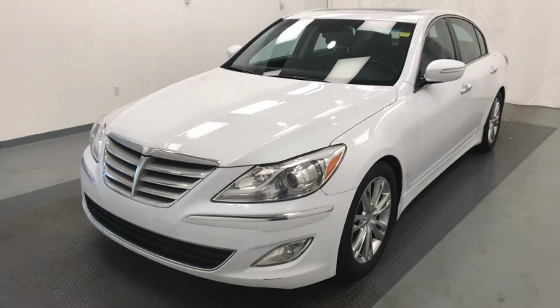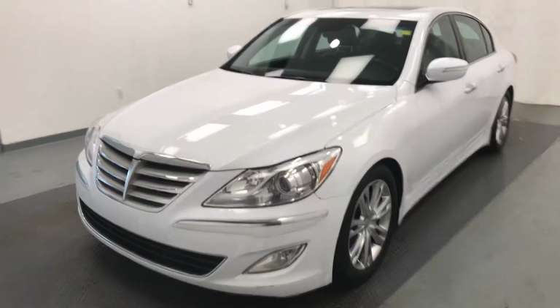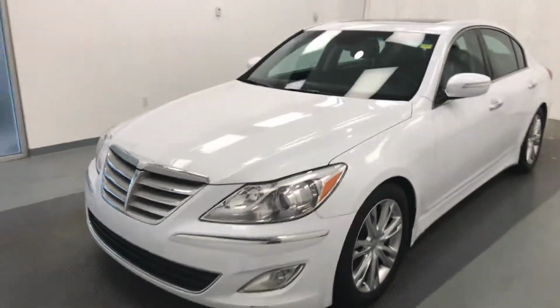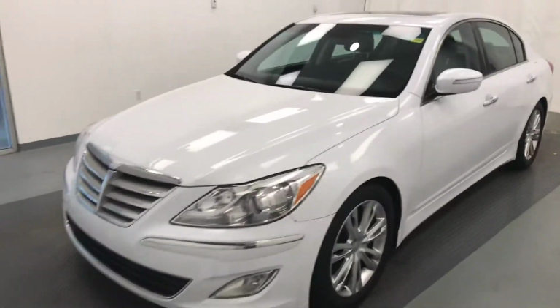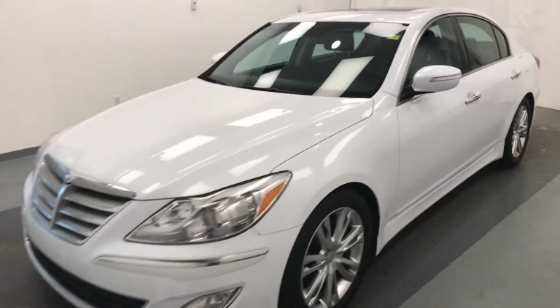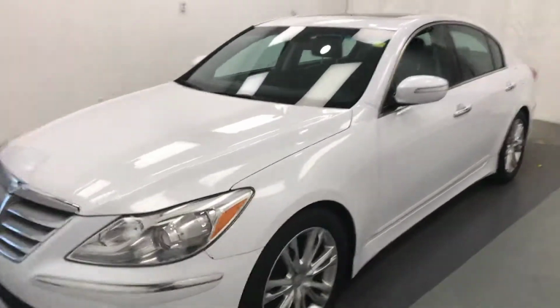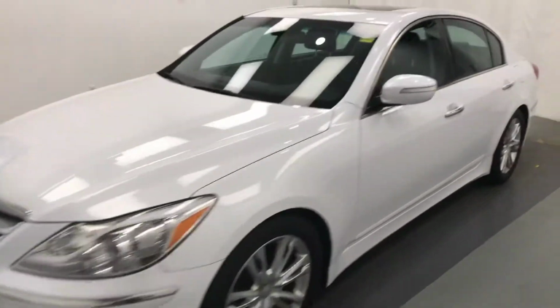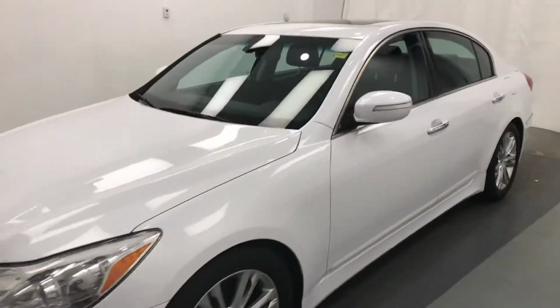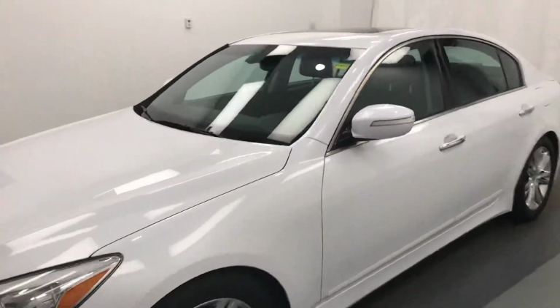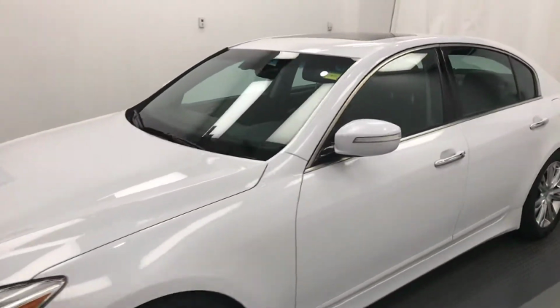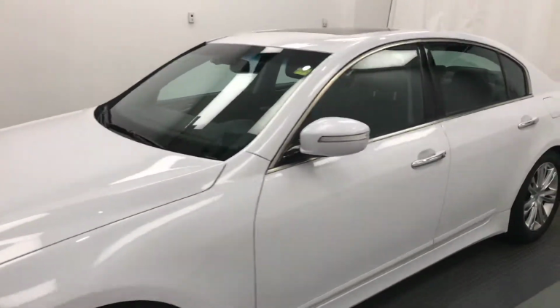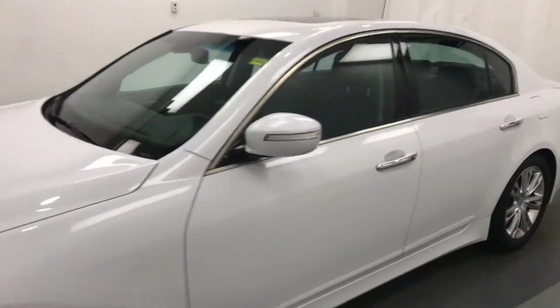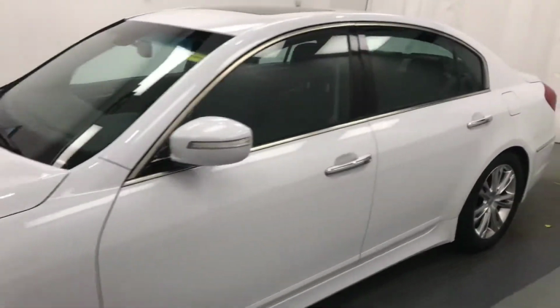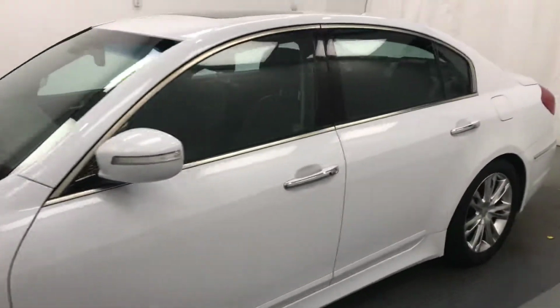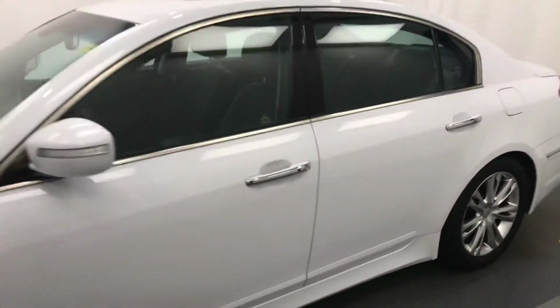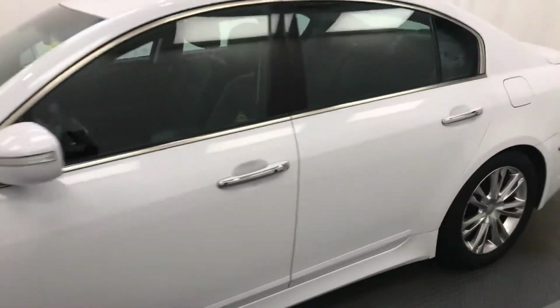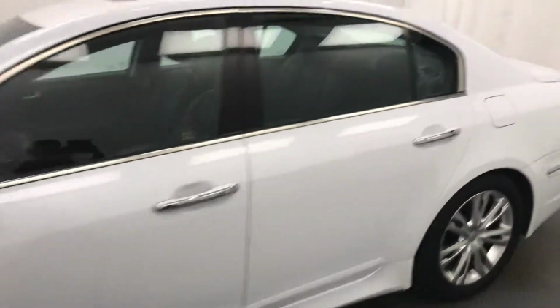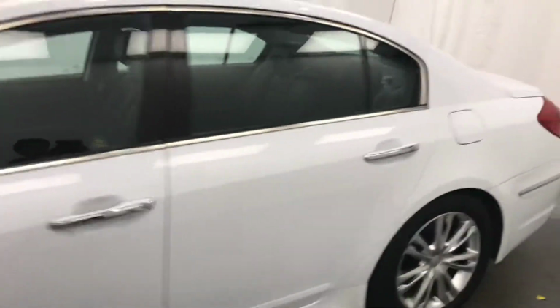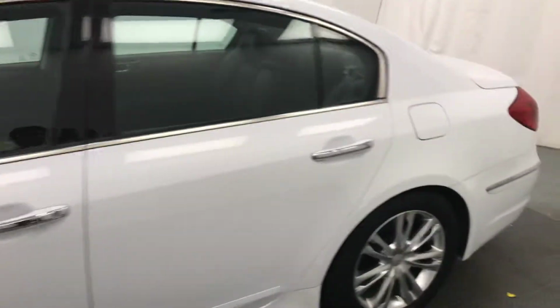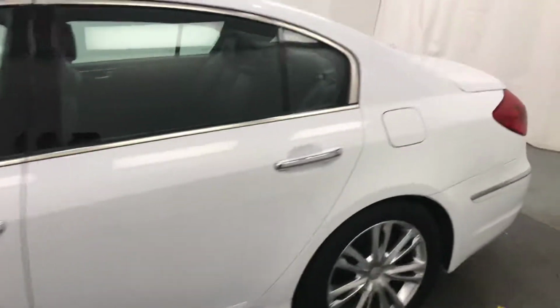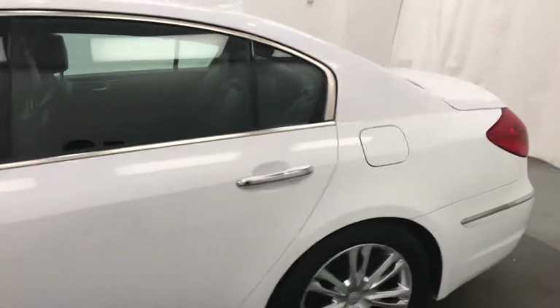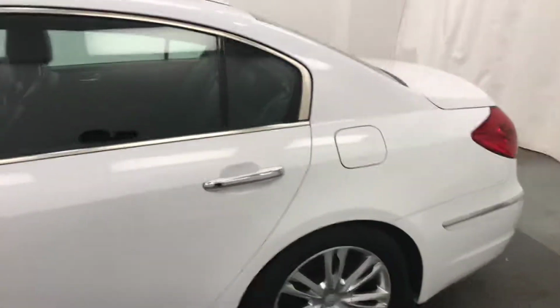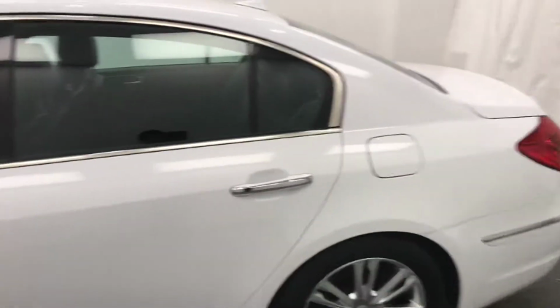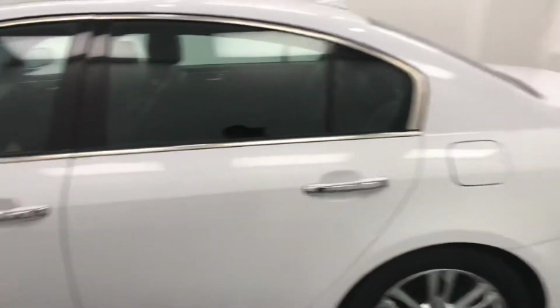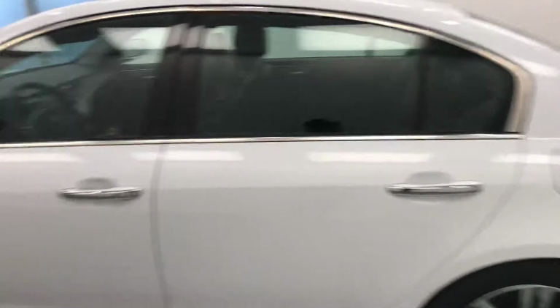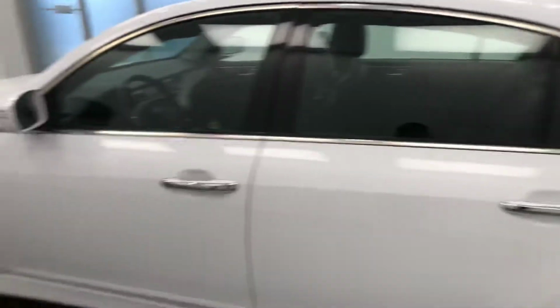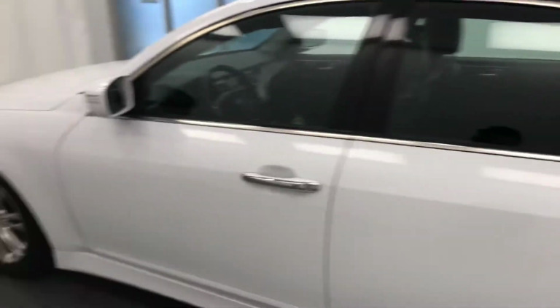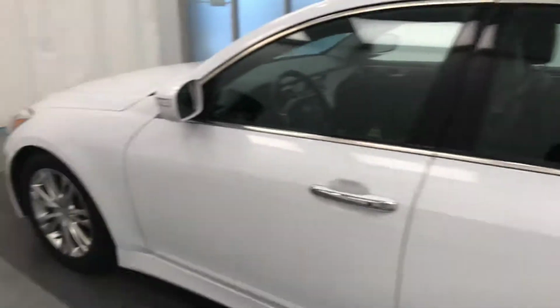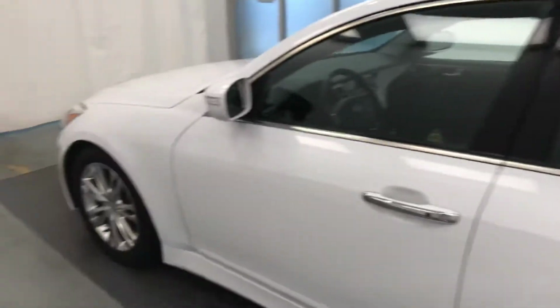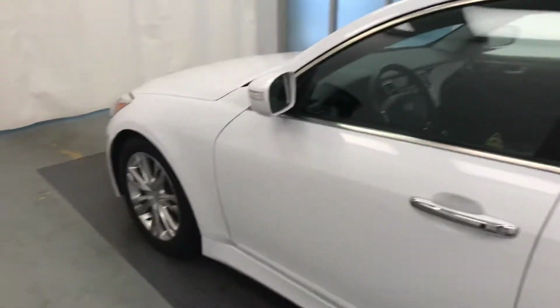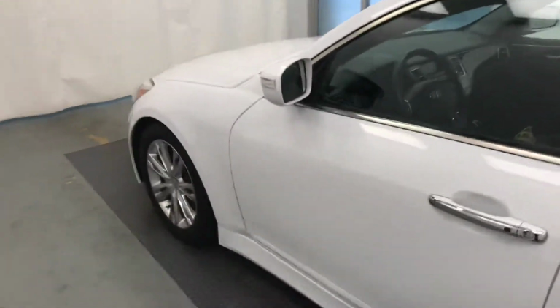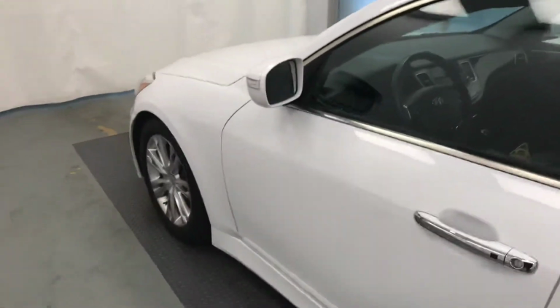Today we're viewing stock number 182678 on a 2014 Hyundai Genesis and our exterior color is white.